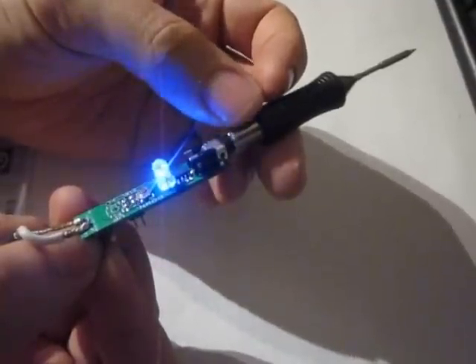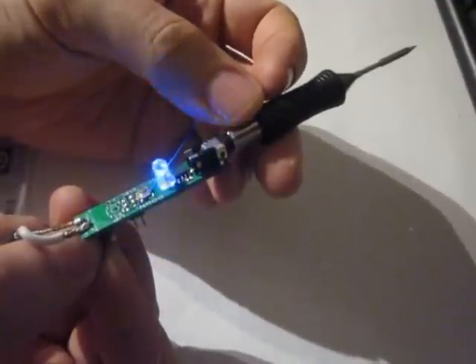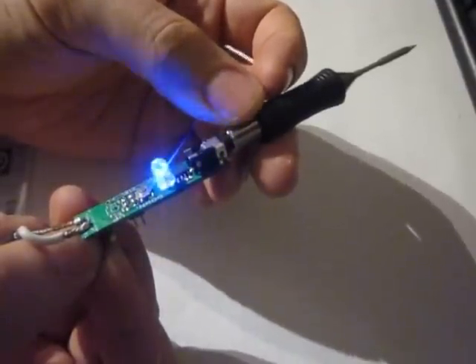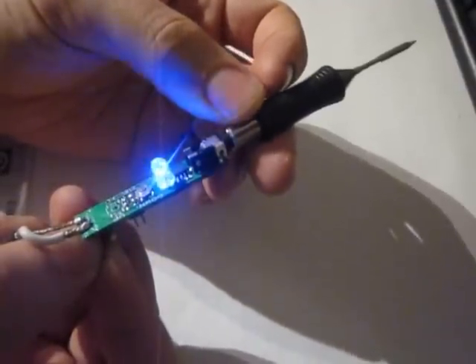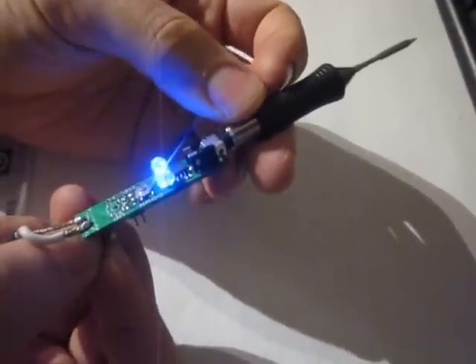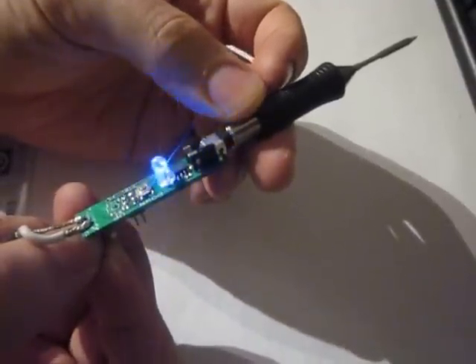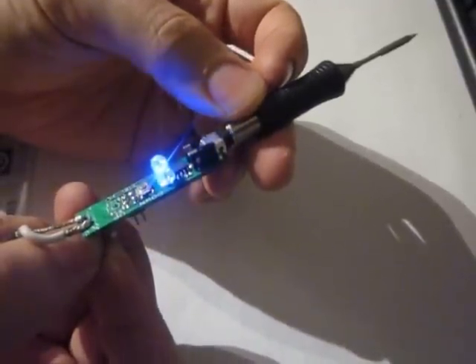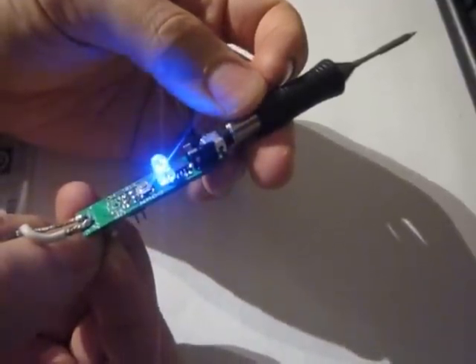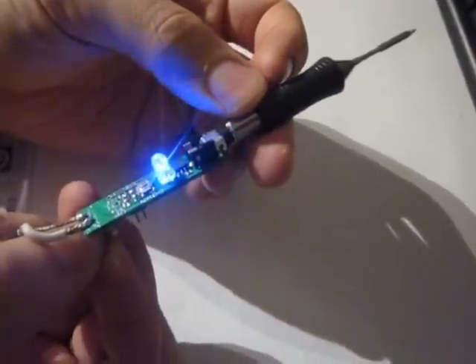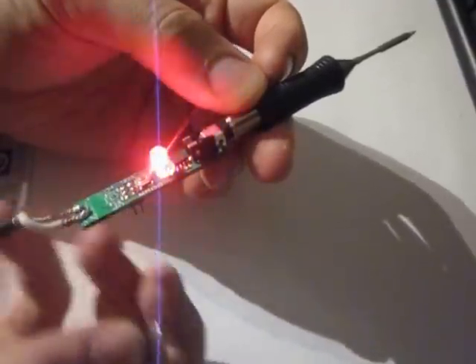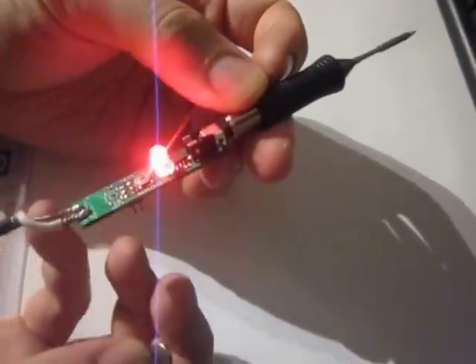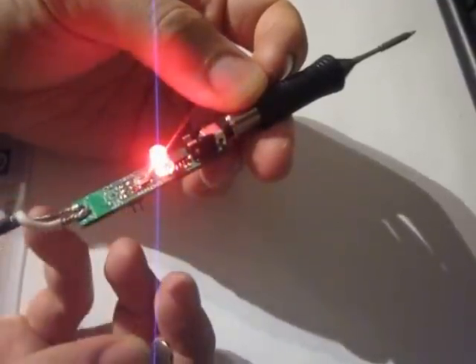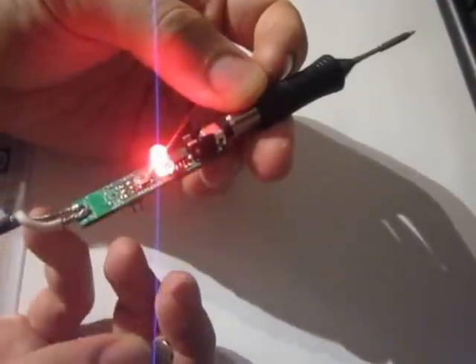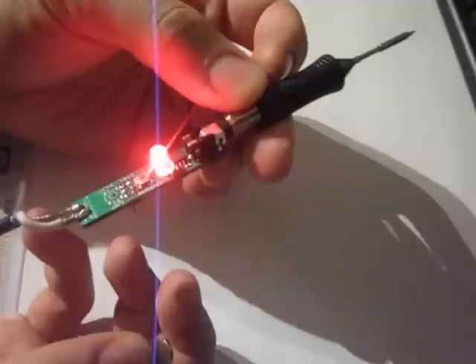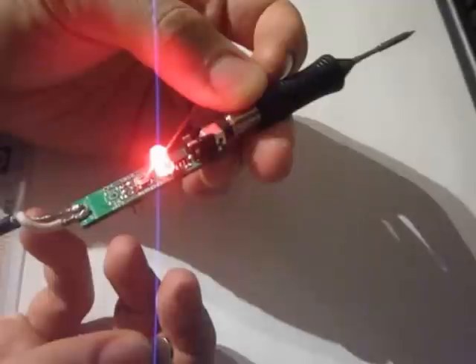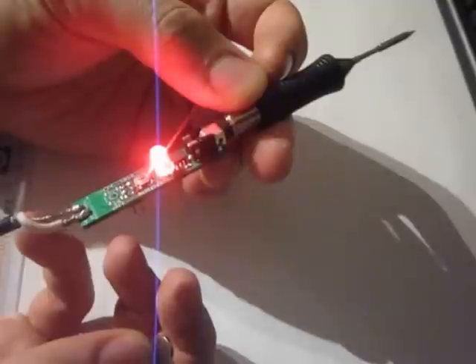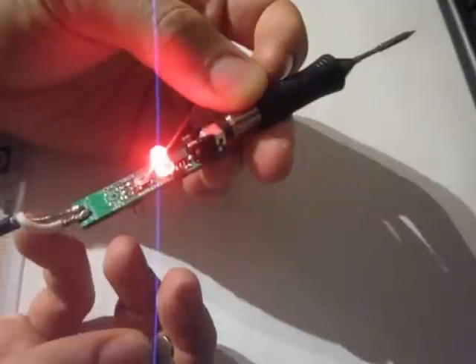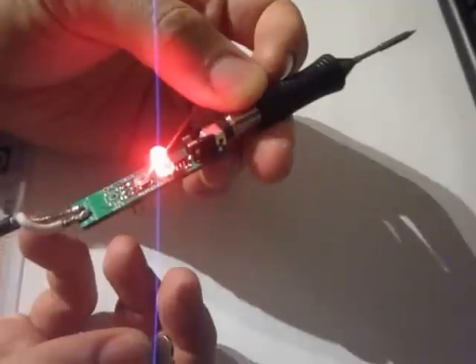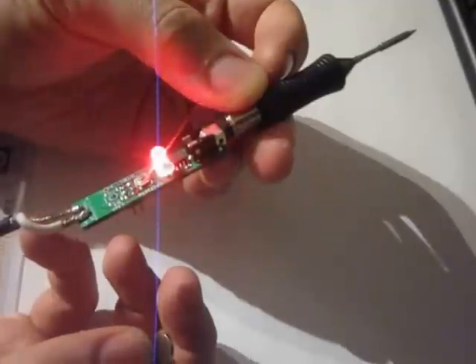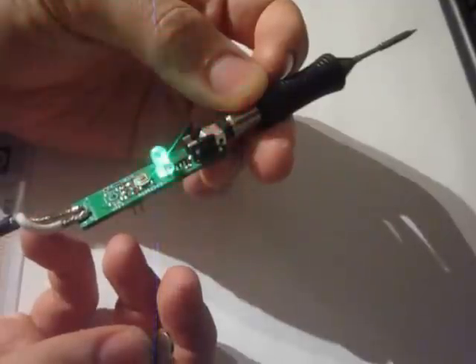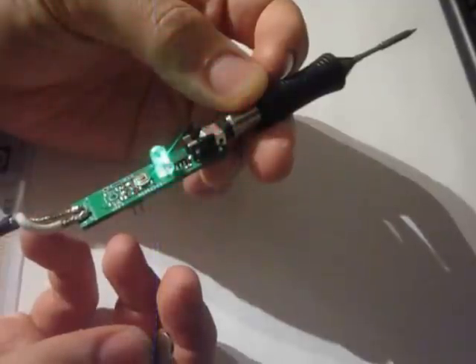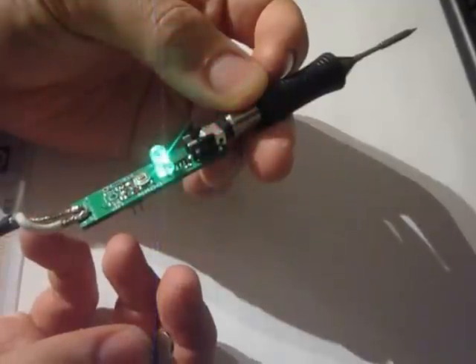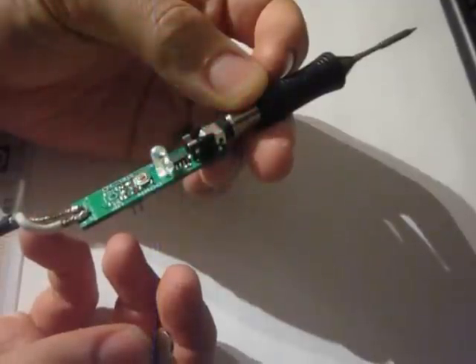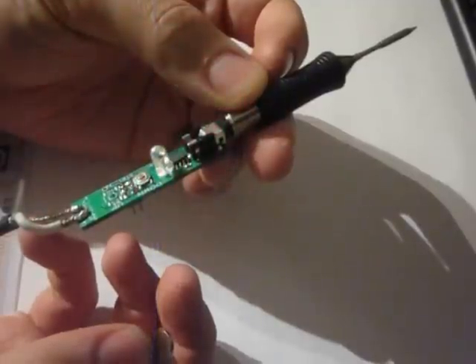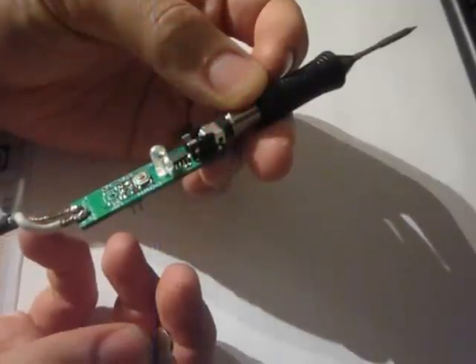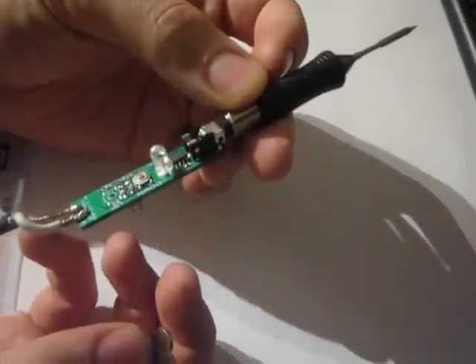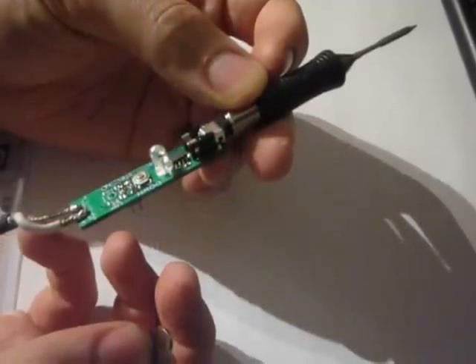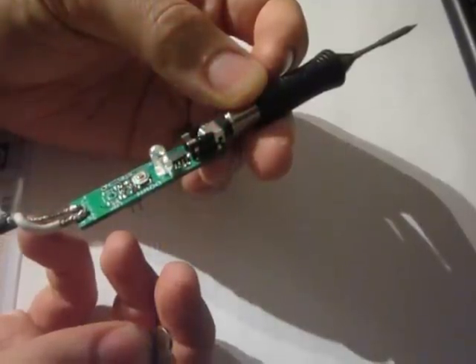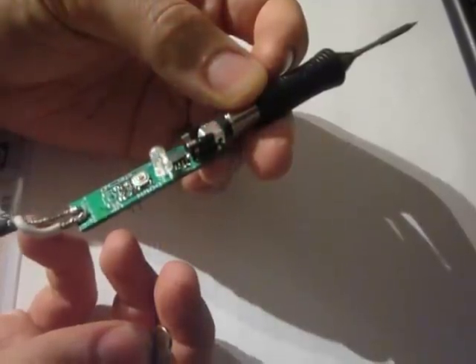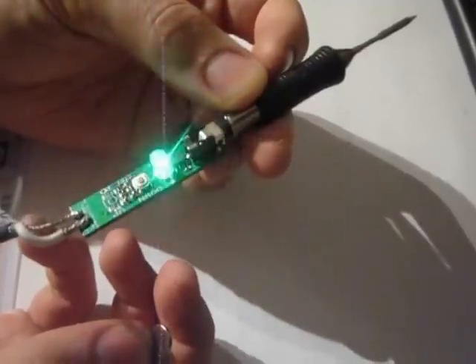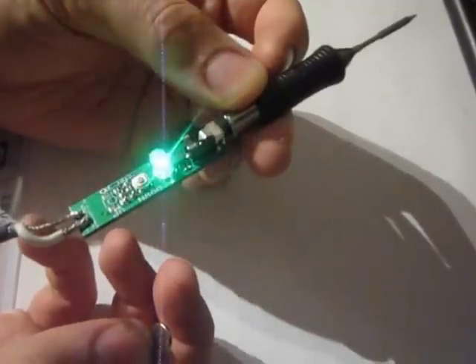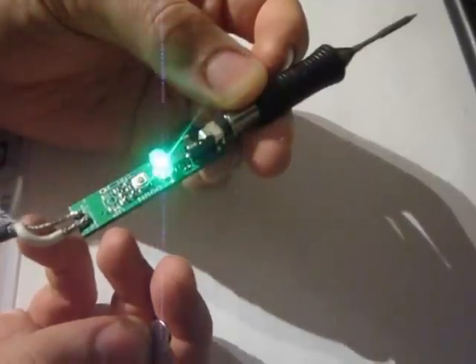And we can remove the magnet and it will heat up again. And when it's green, we are ready to solder.